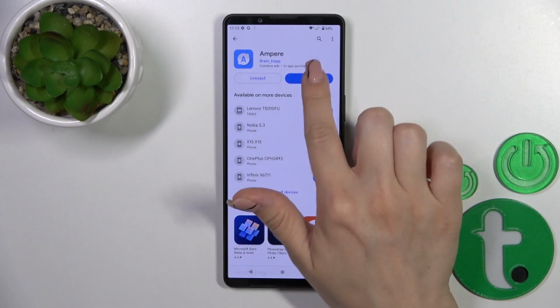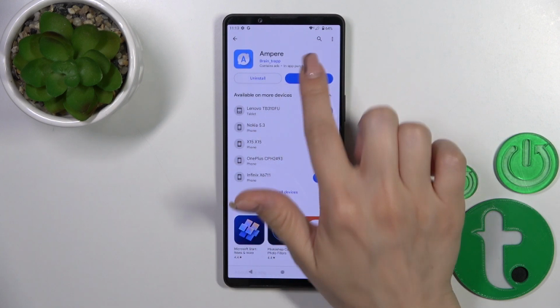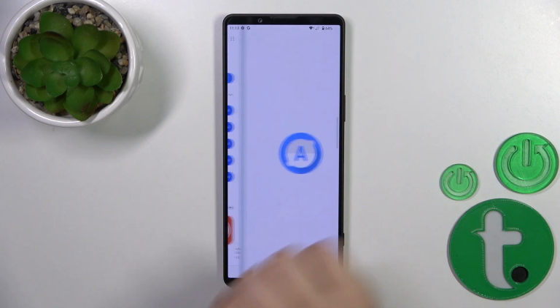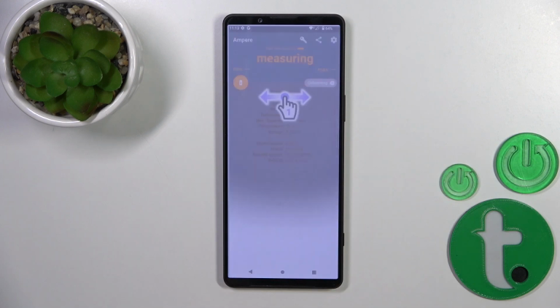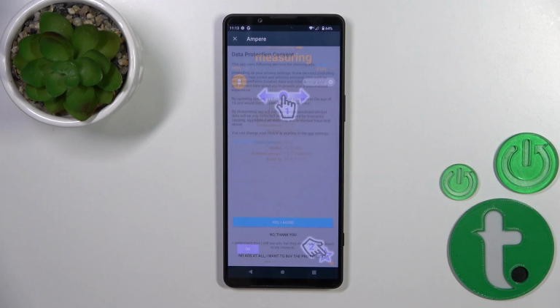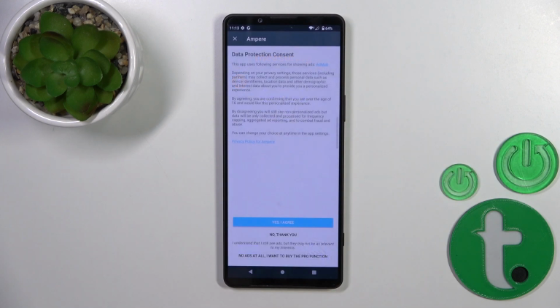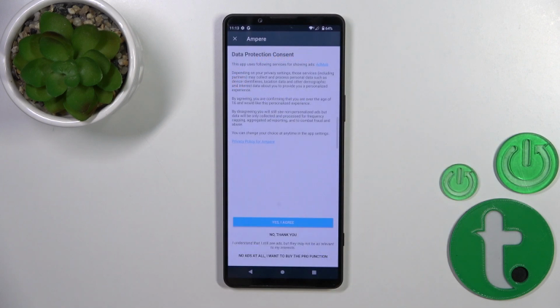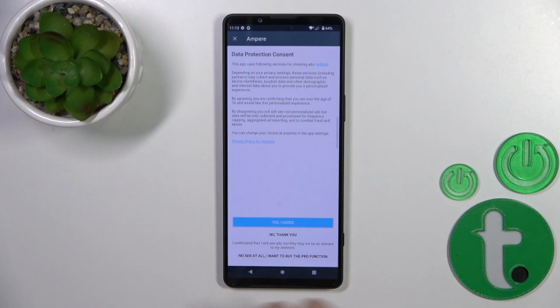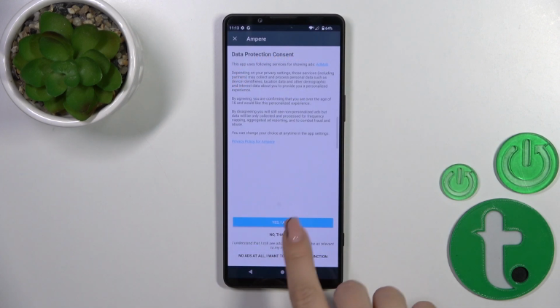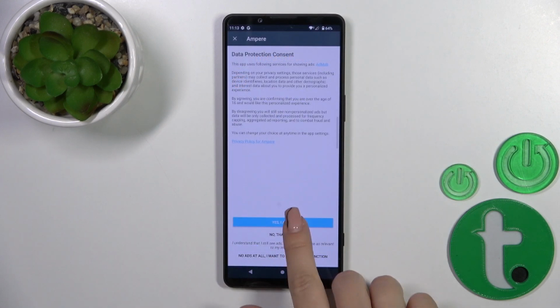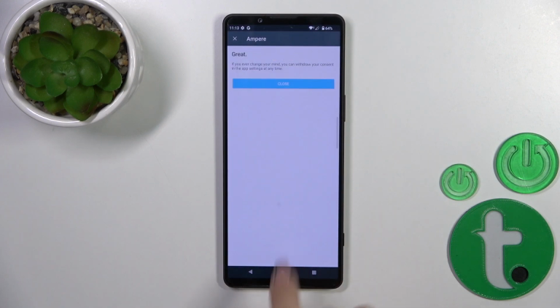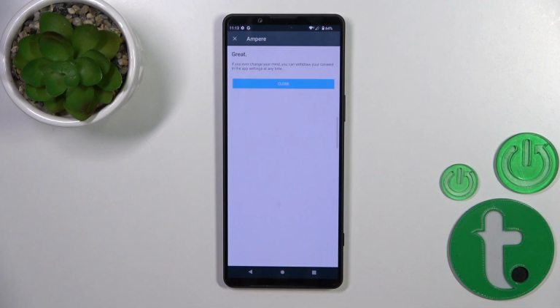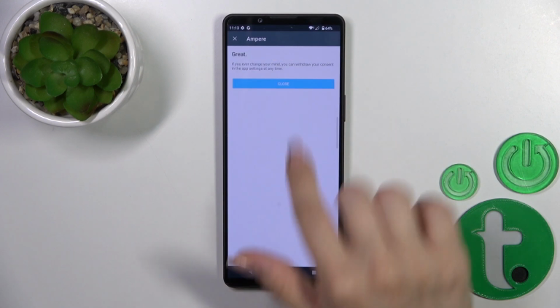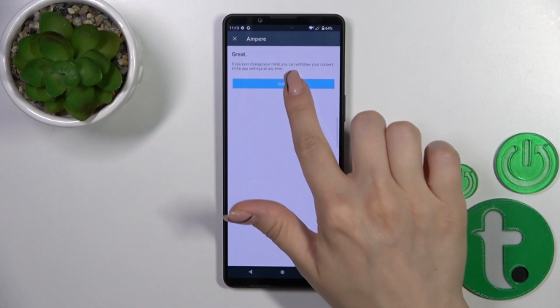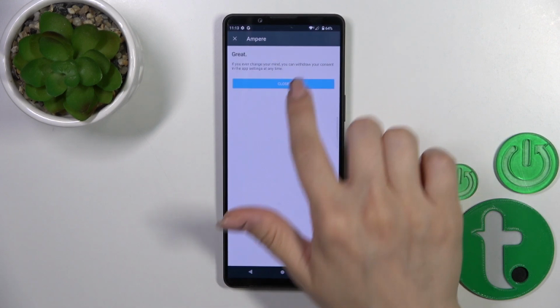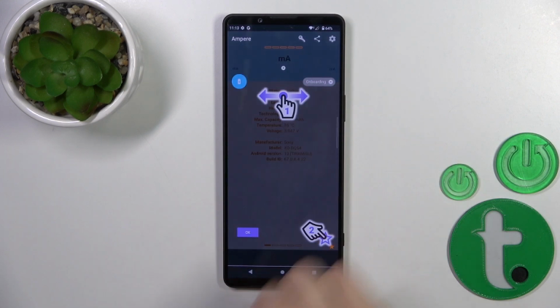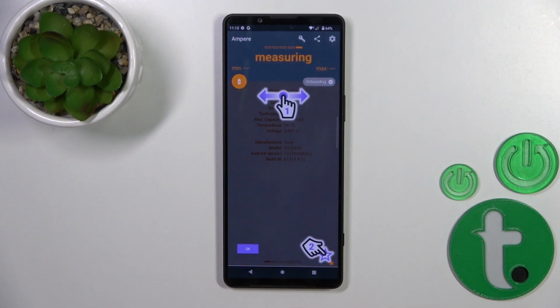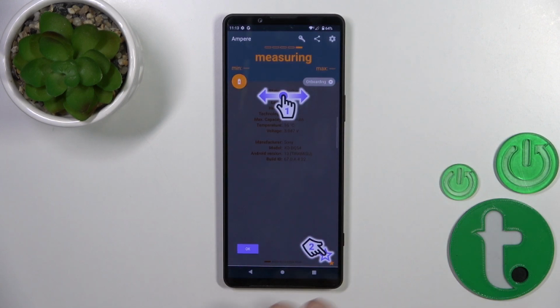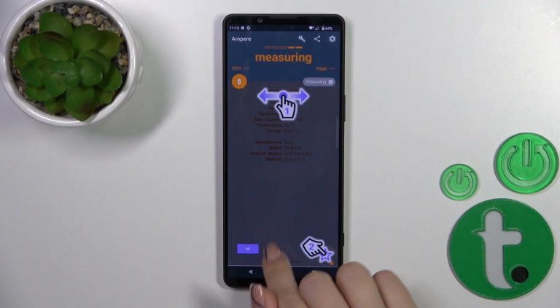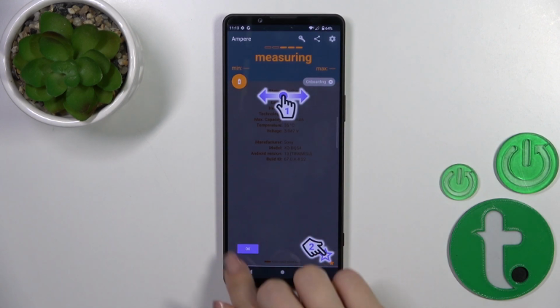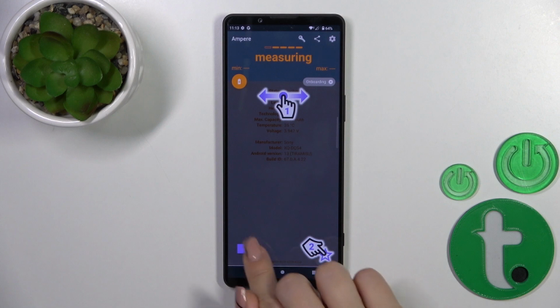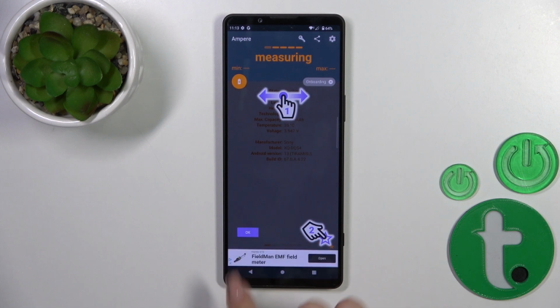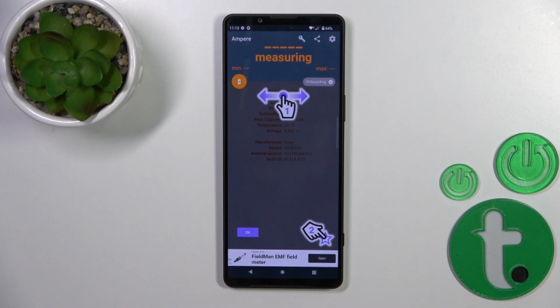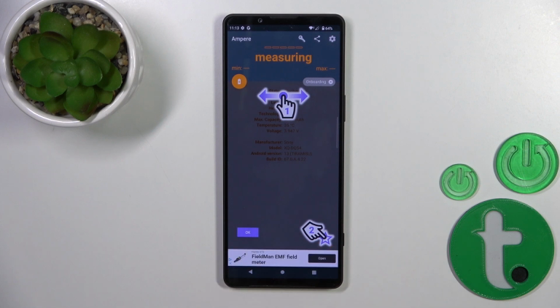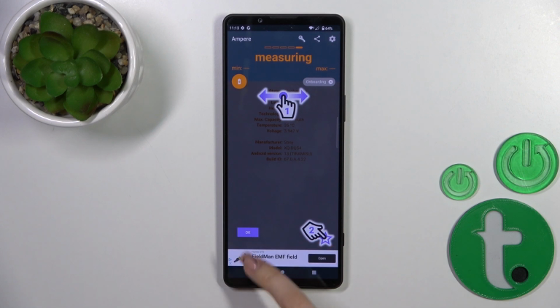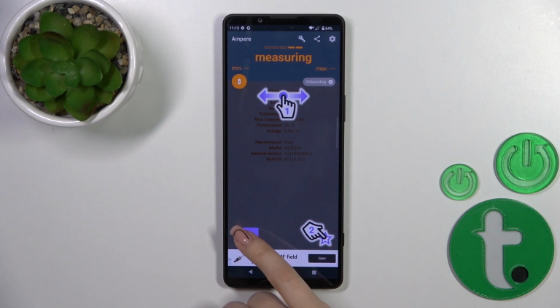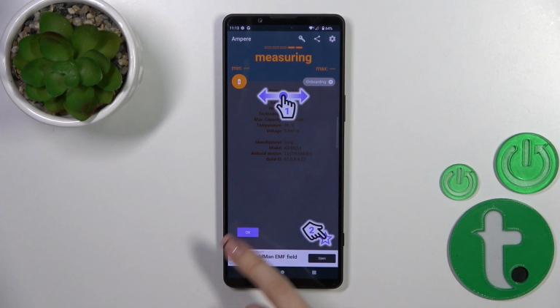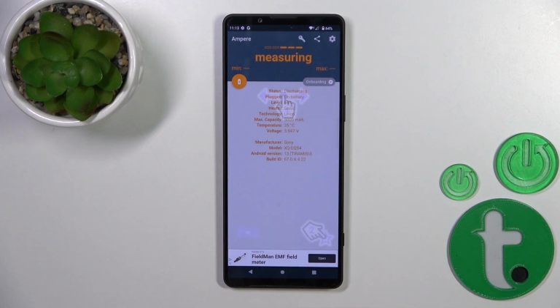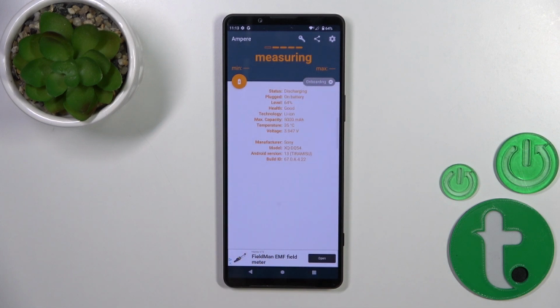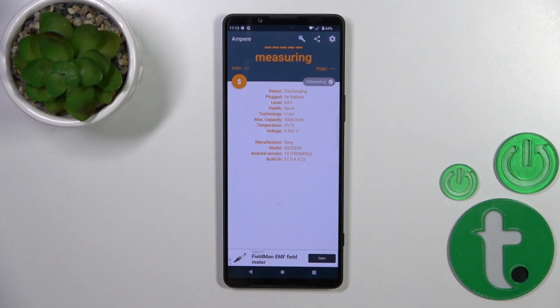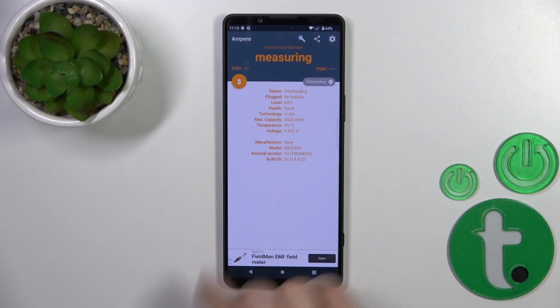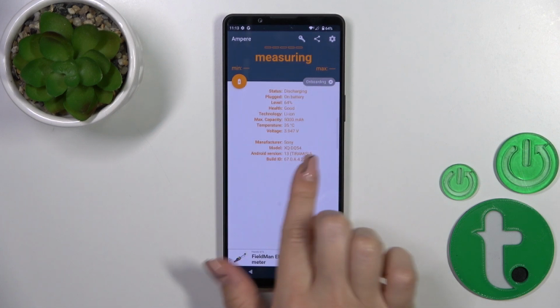After that, just tap to open the app, click yes to agree, then tap close and tap ok in the bottom left corner.